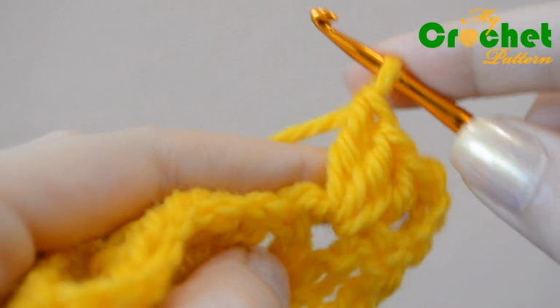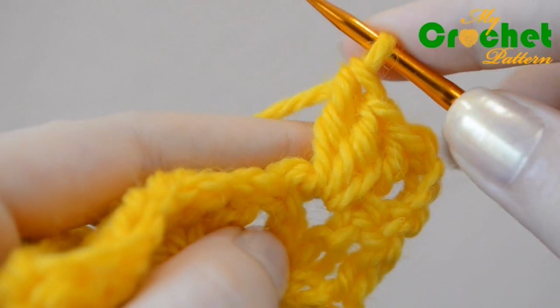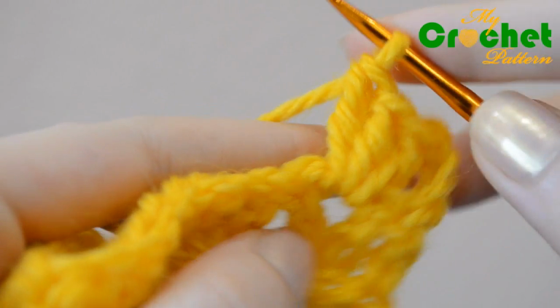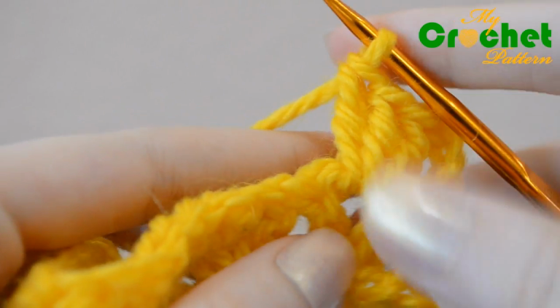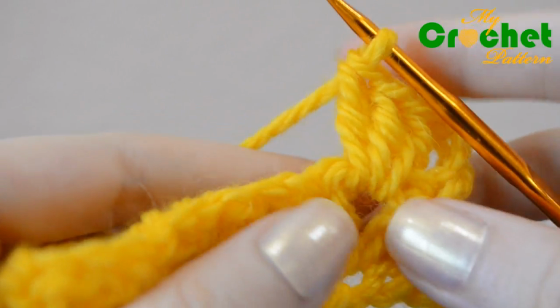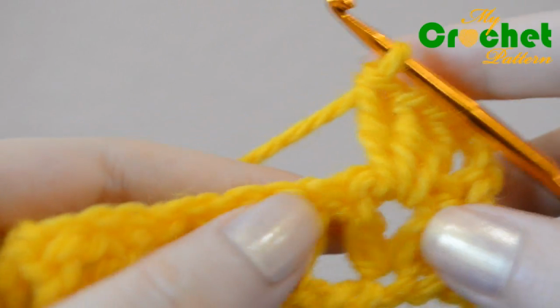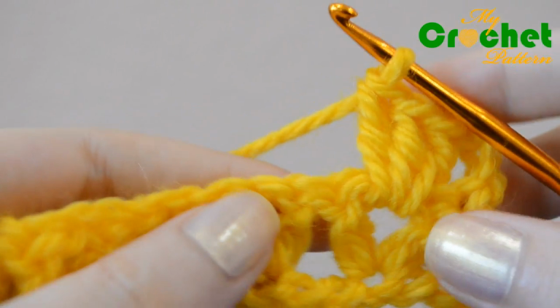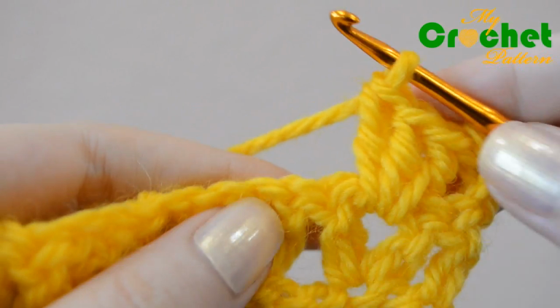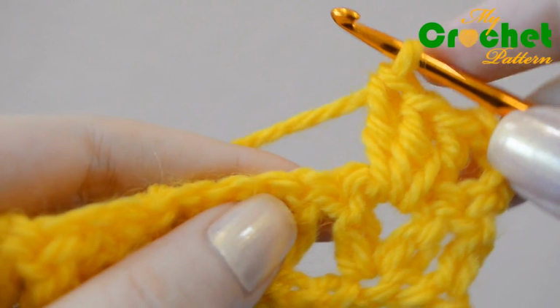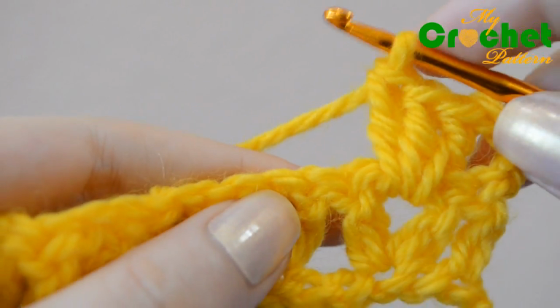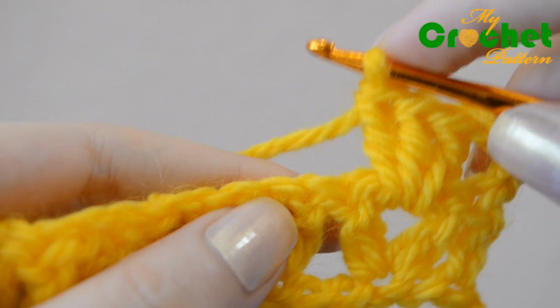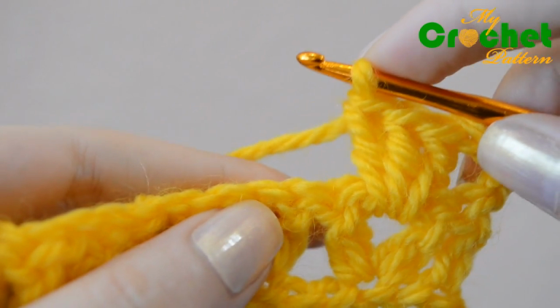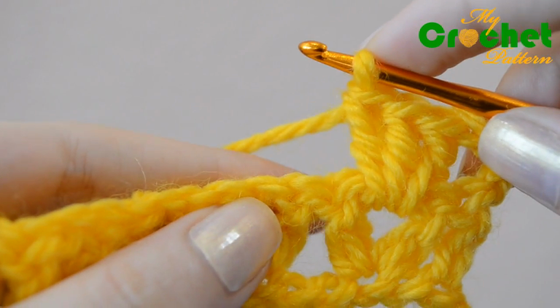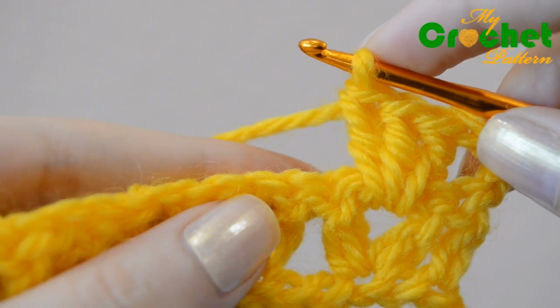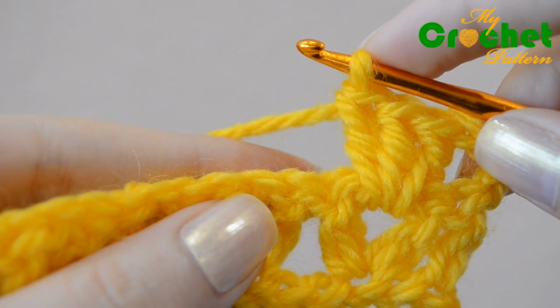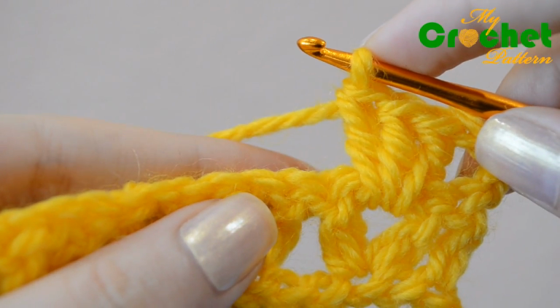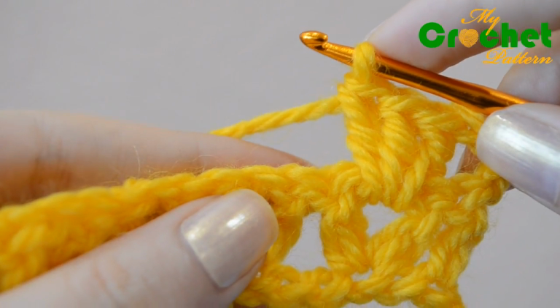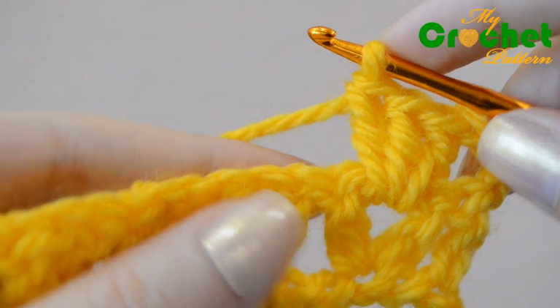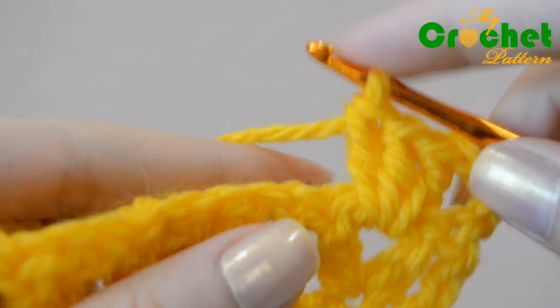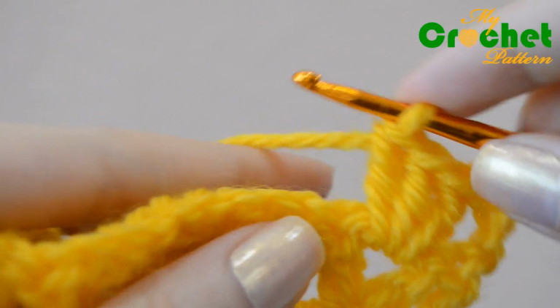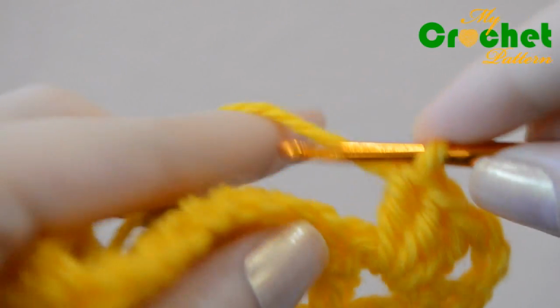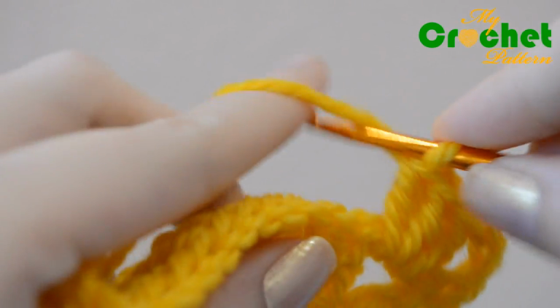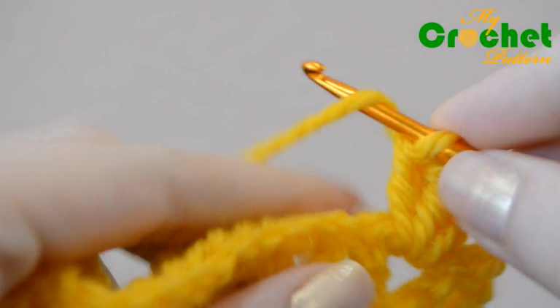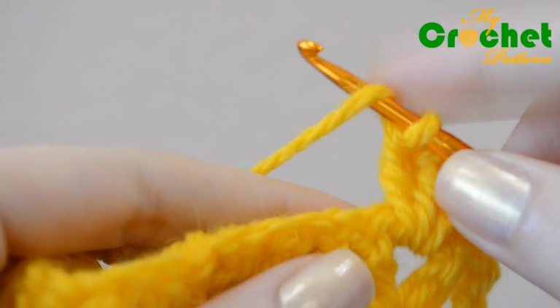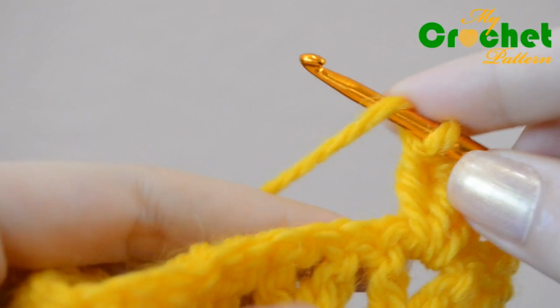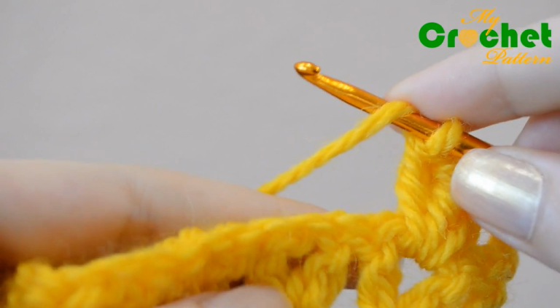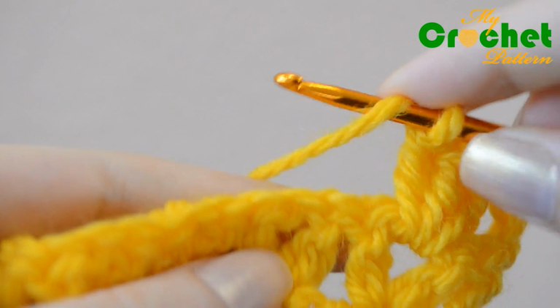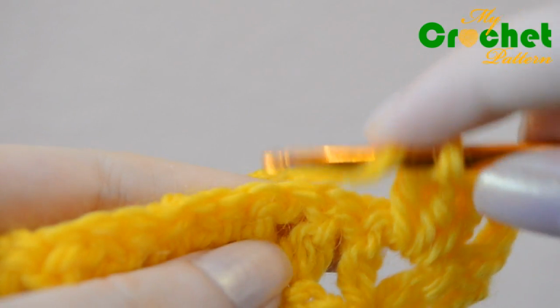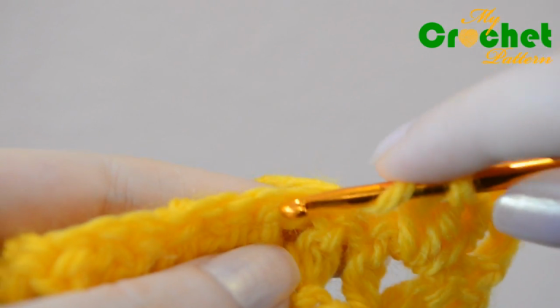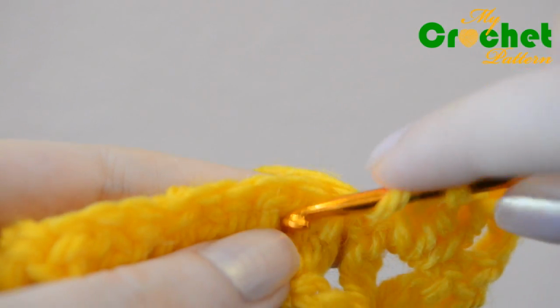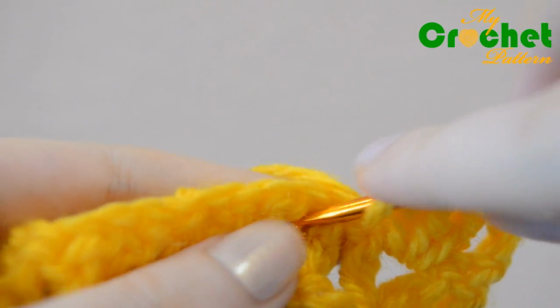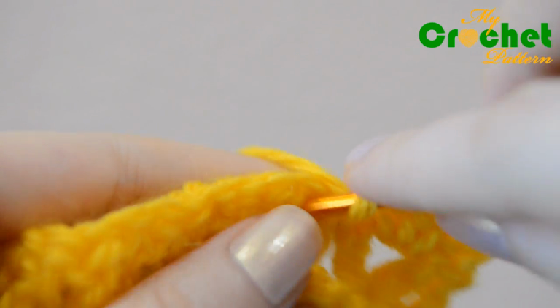Repeat the process, crocheting three double crochet stitches inserting your hook under the same chain stitch of the previous row.